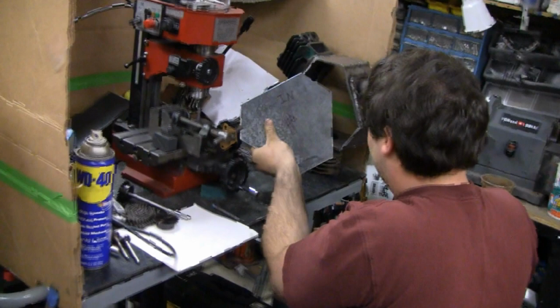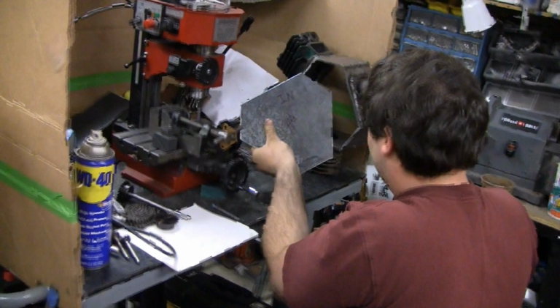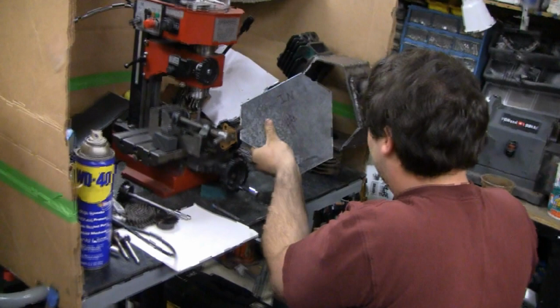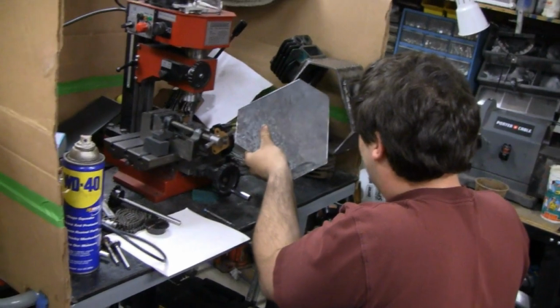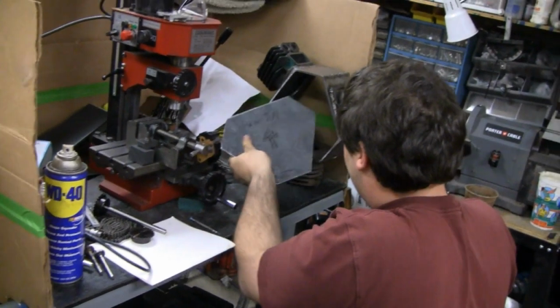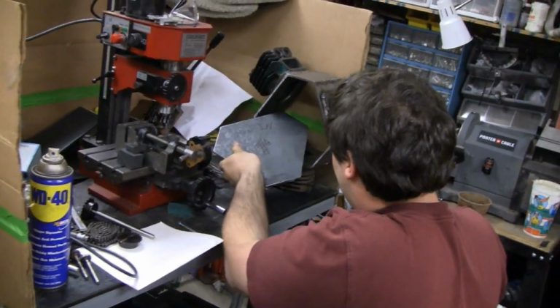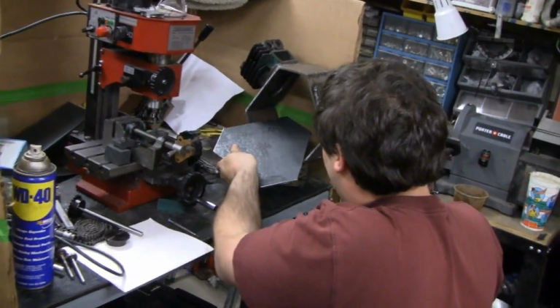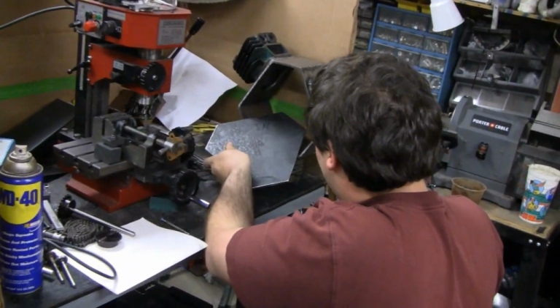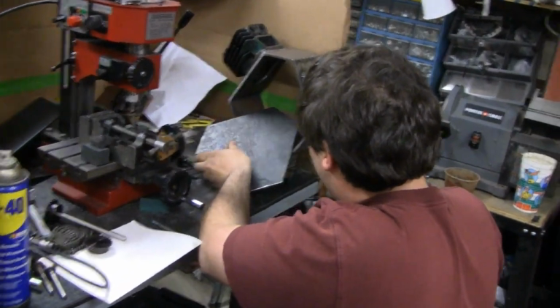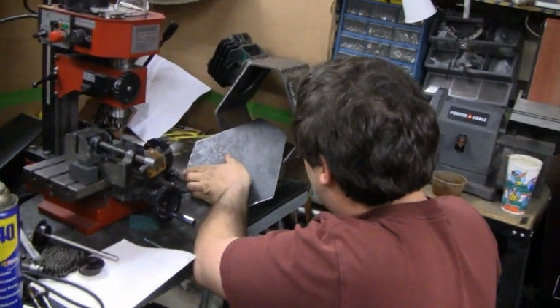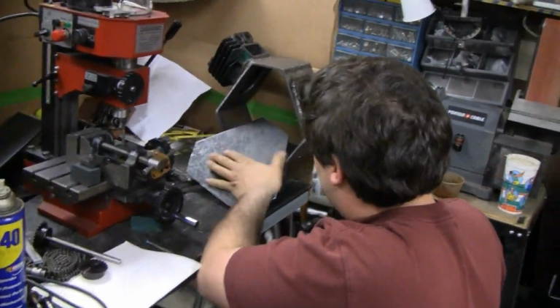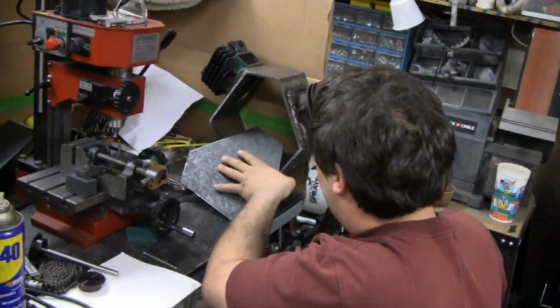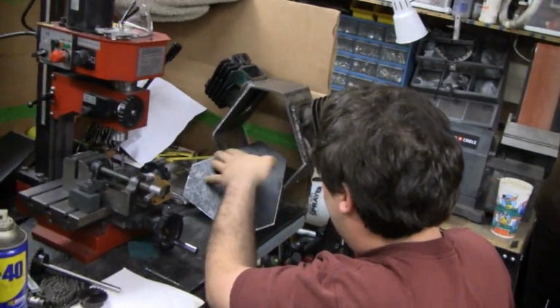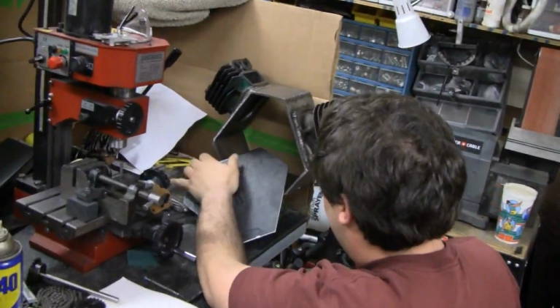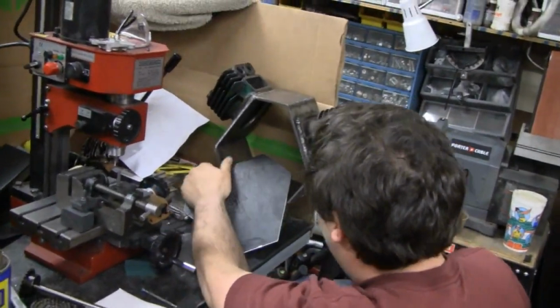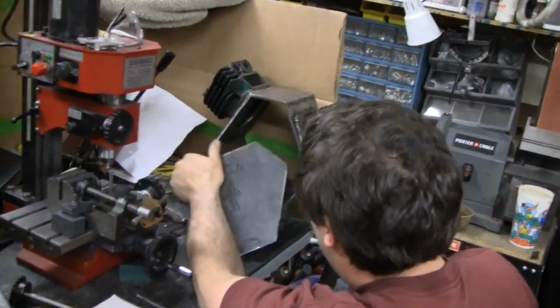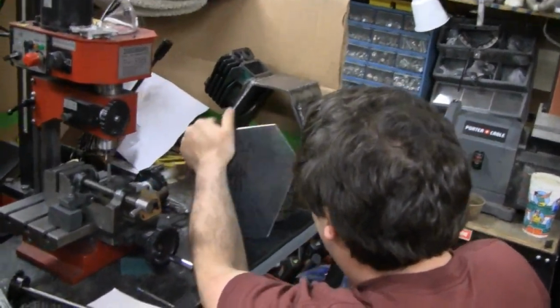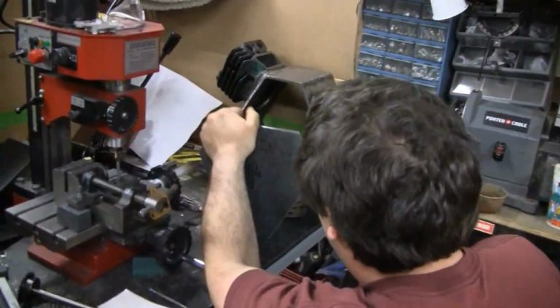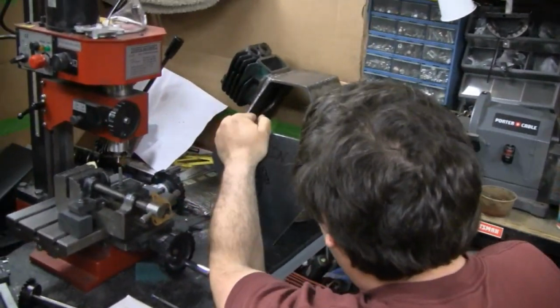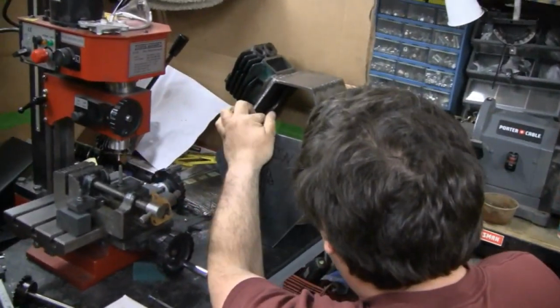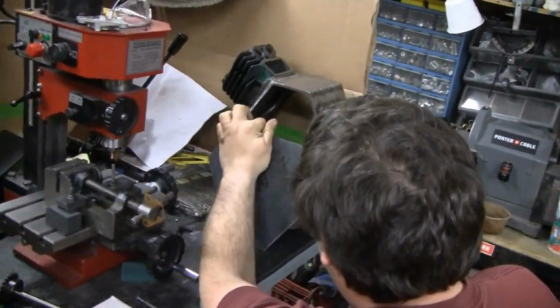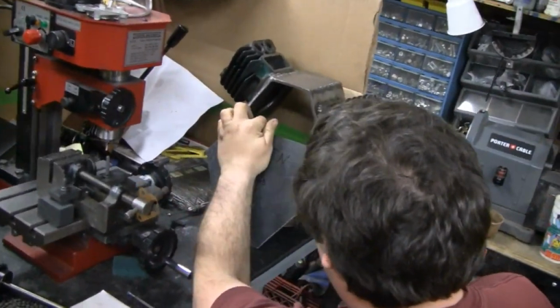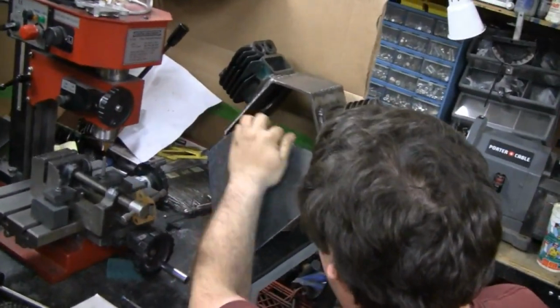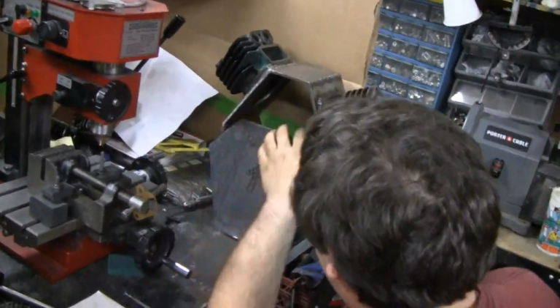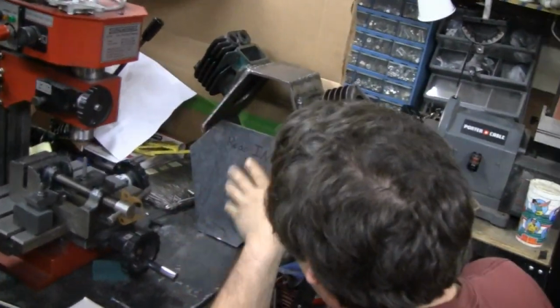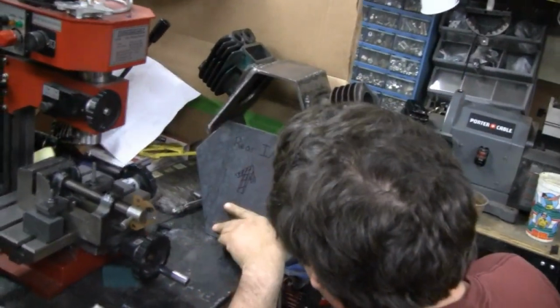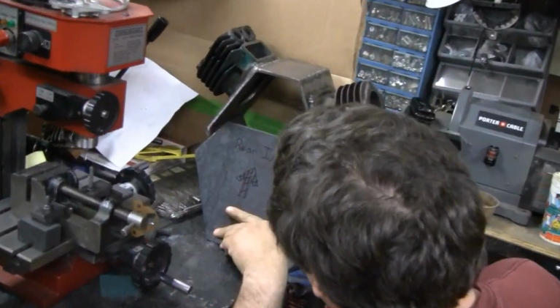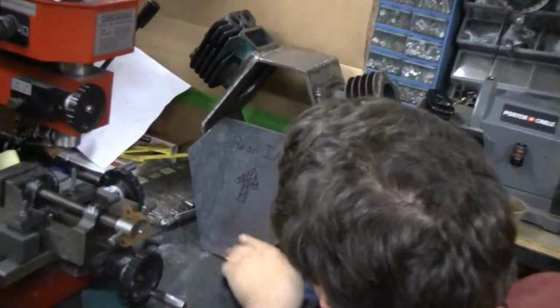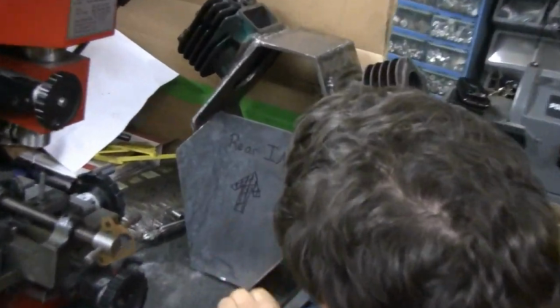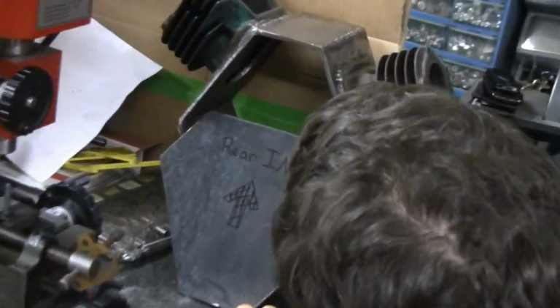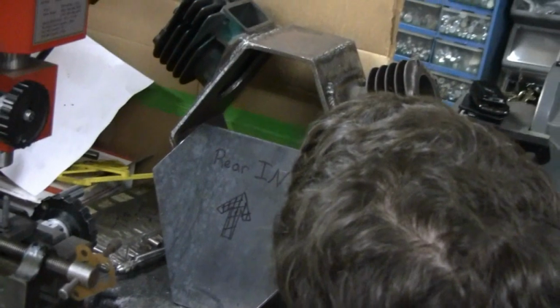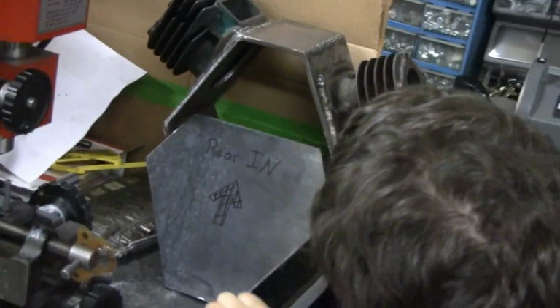Alright Tubes, here's the latest update on this radial engine here.